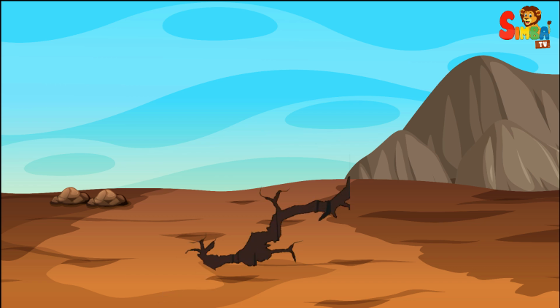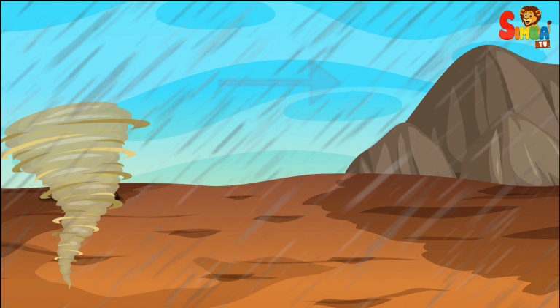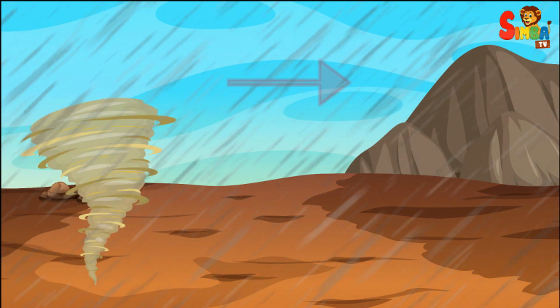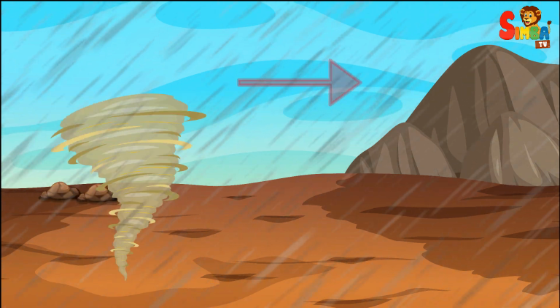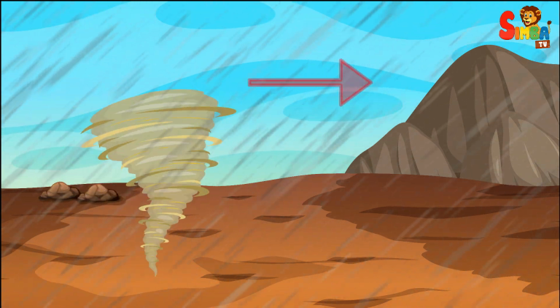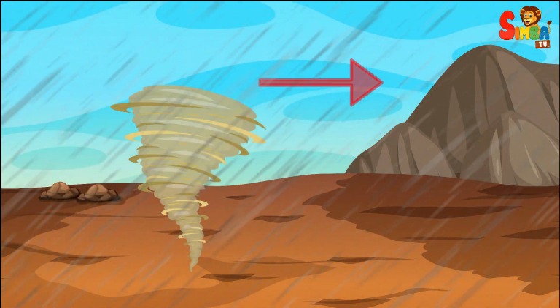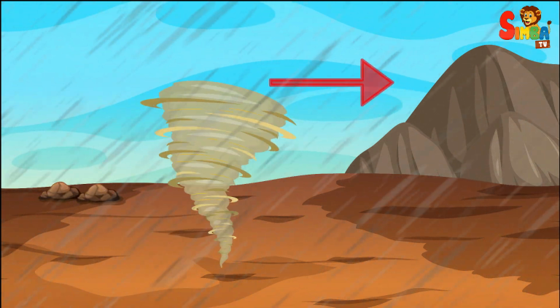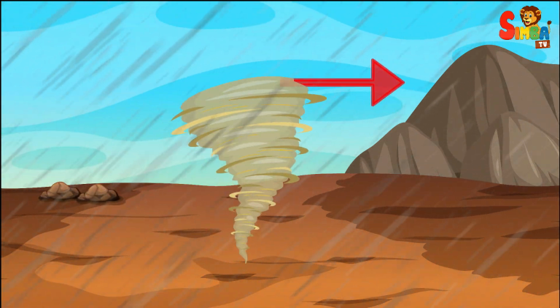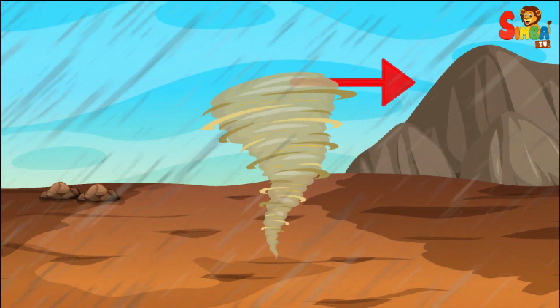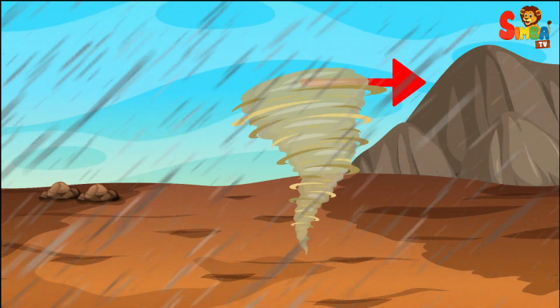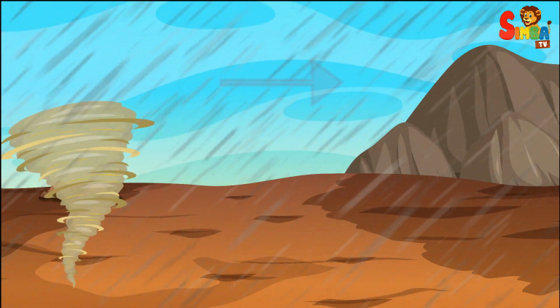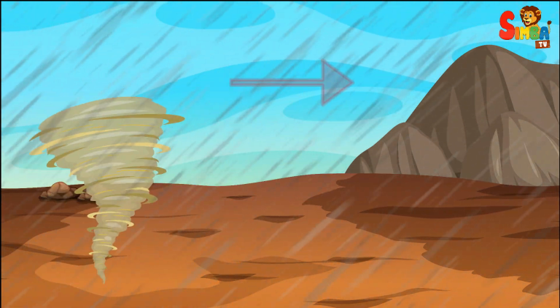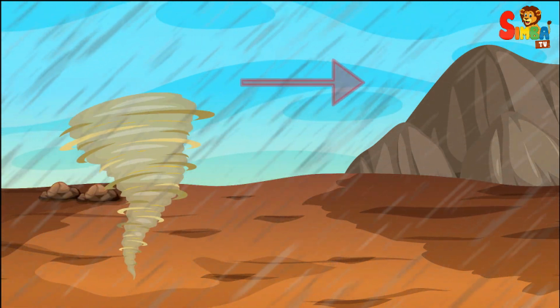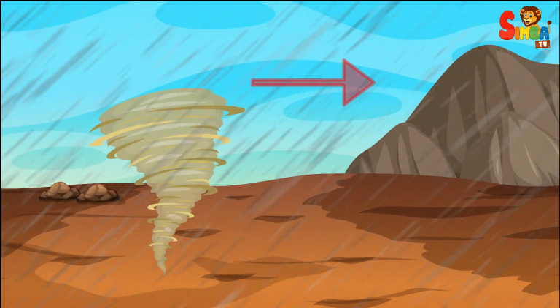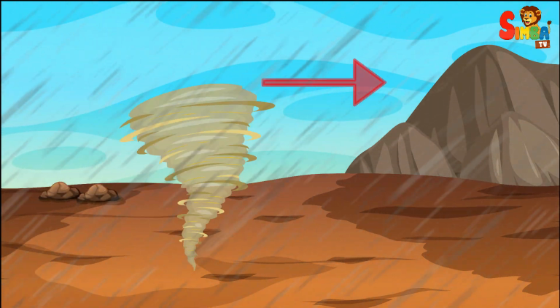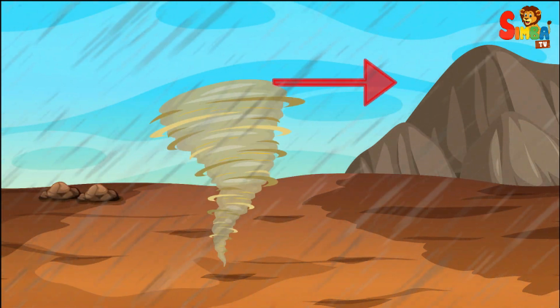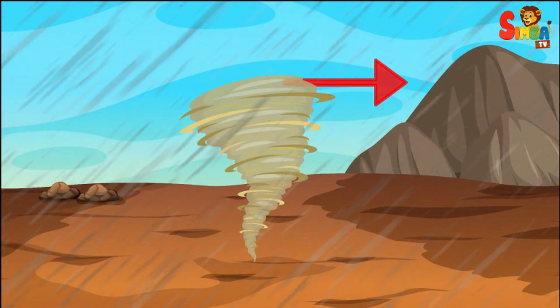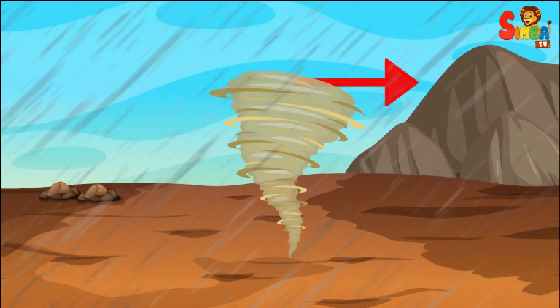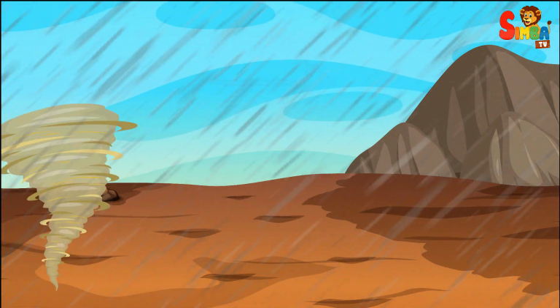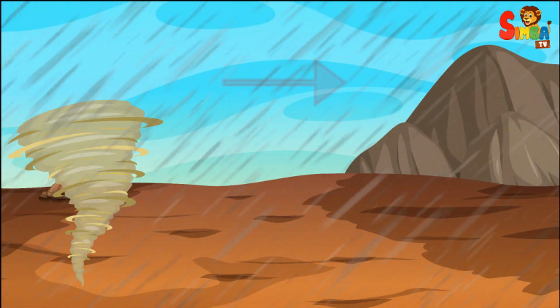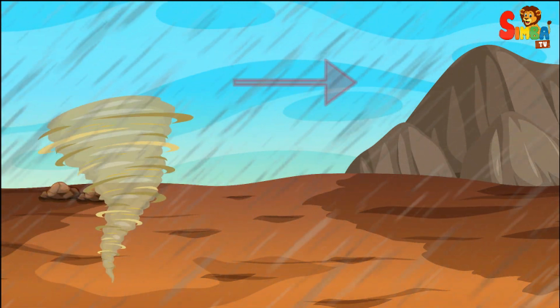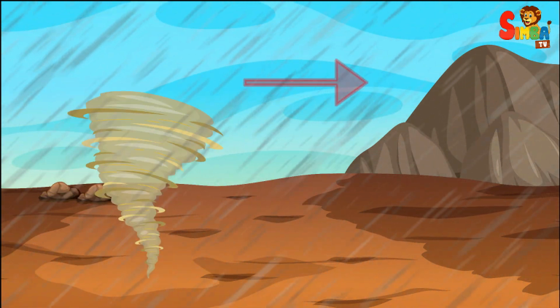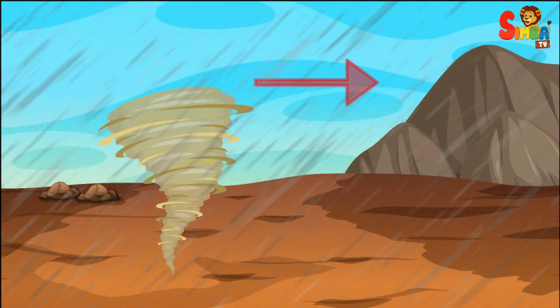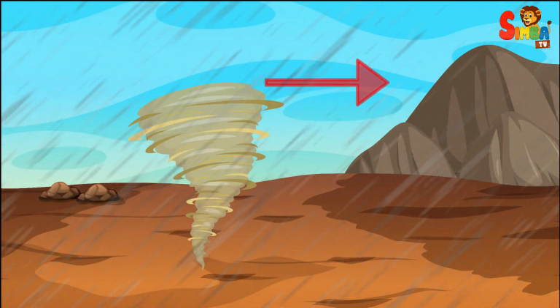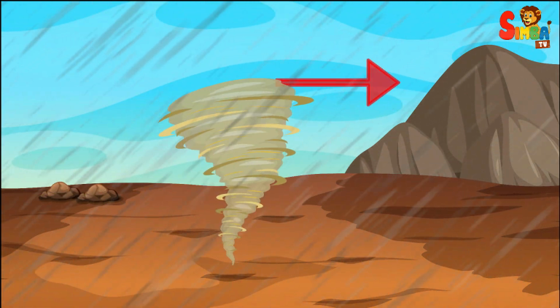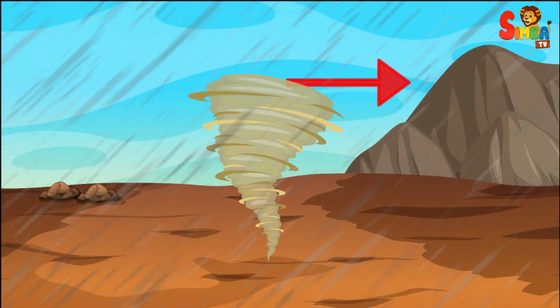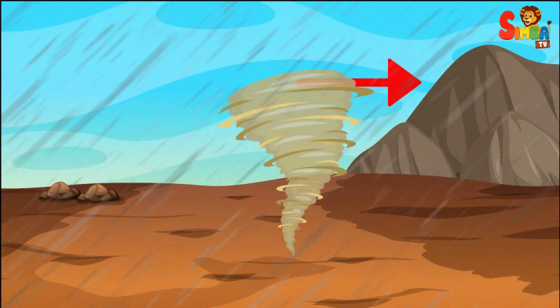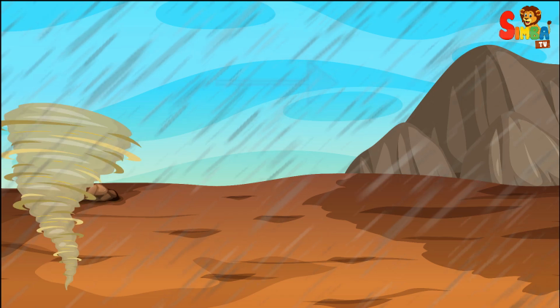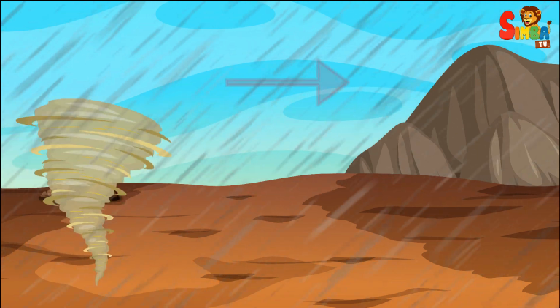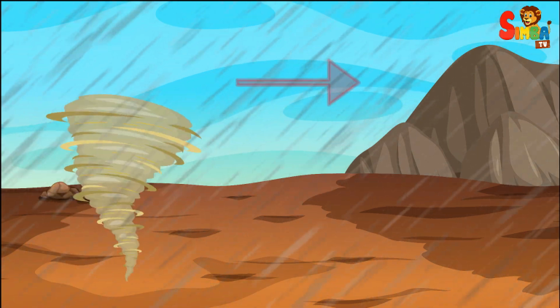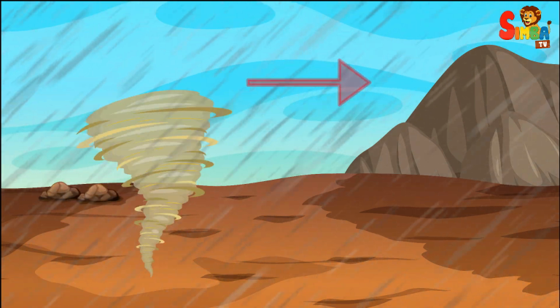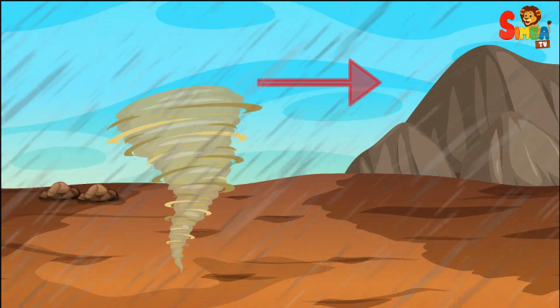Erosion. Wind, rain, and rivers can wear away softer rocks over a long time, leaving behind harder rocks that form mountains.